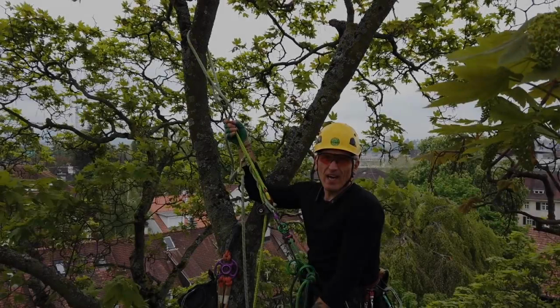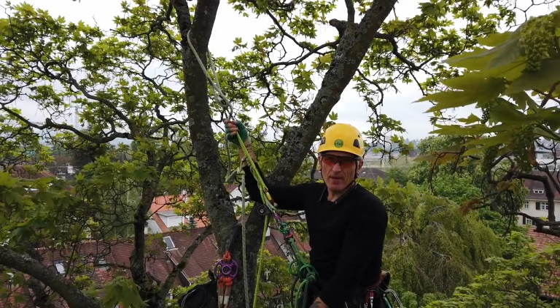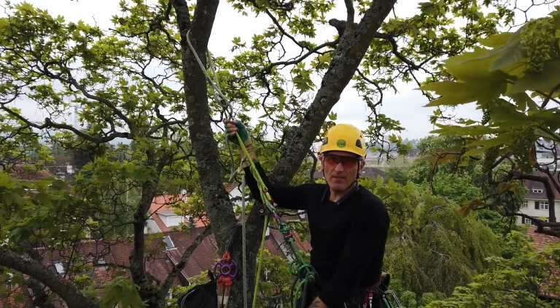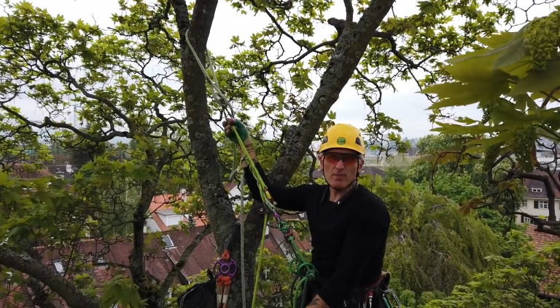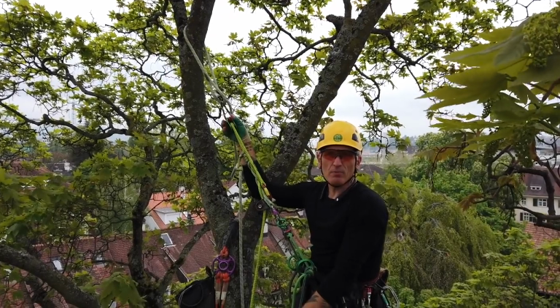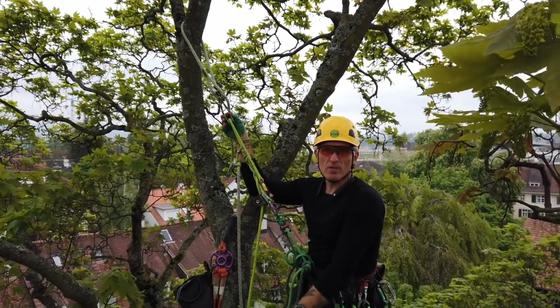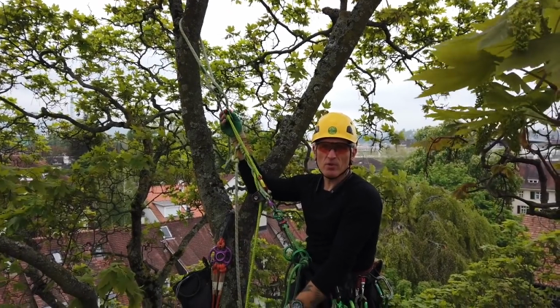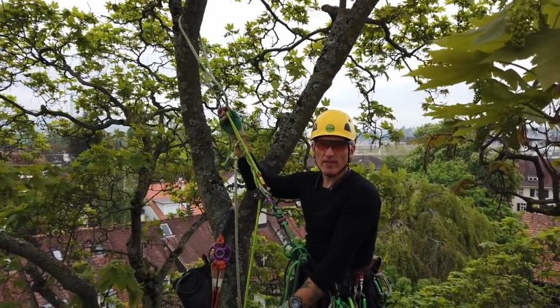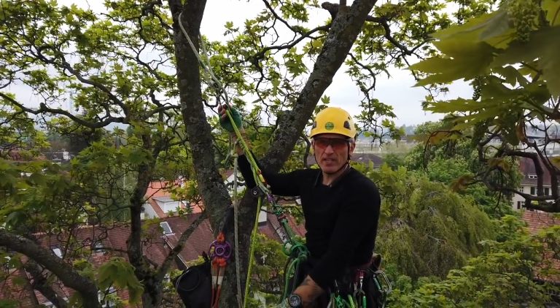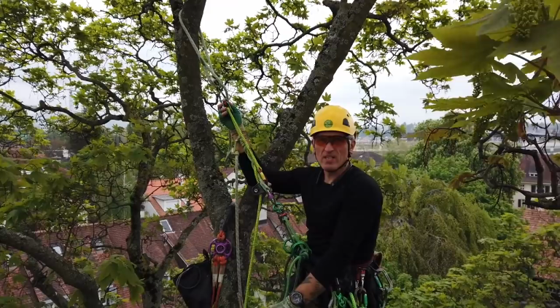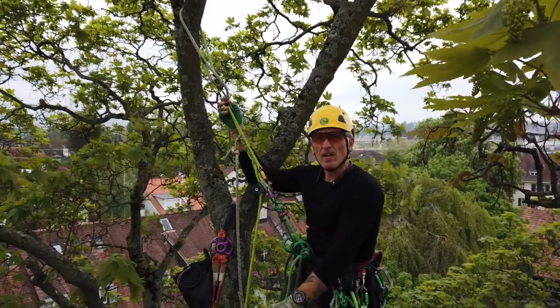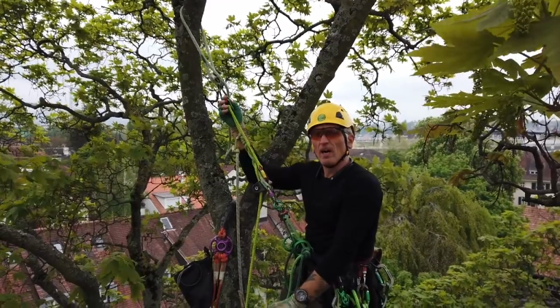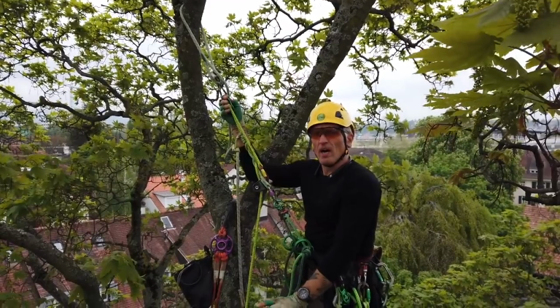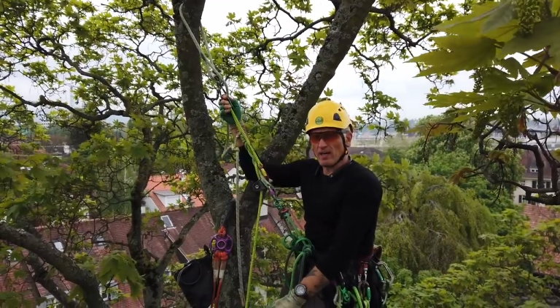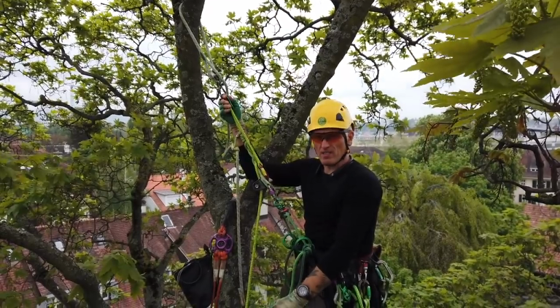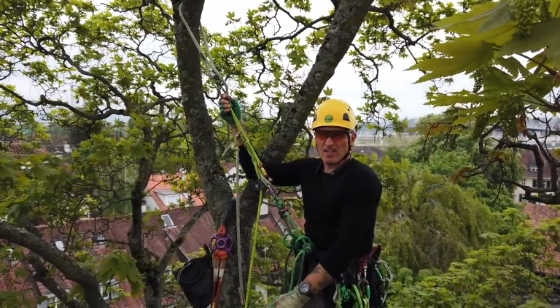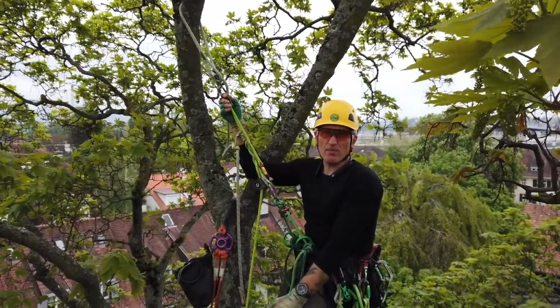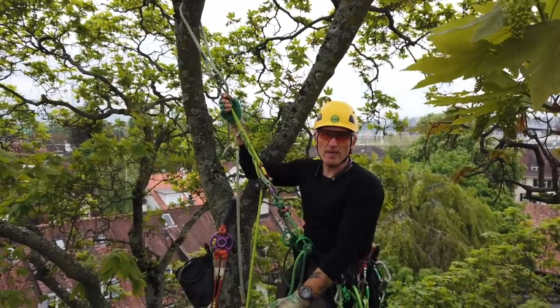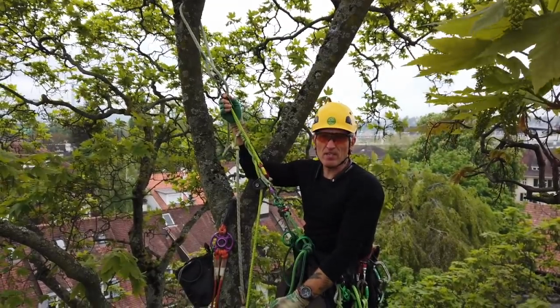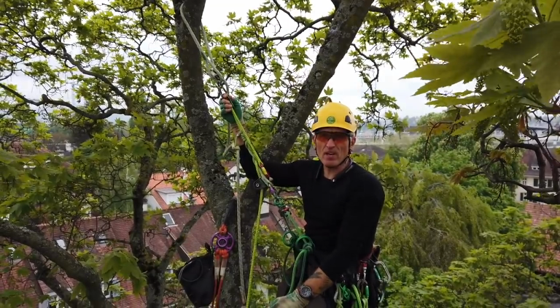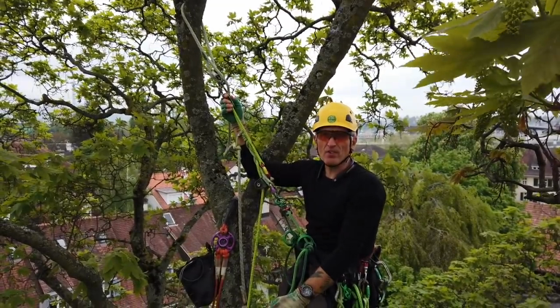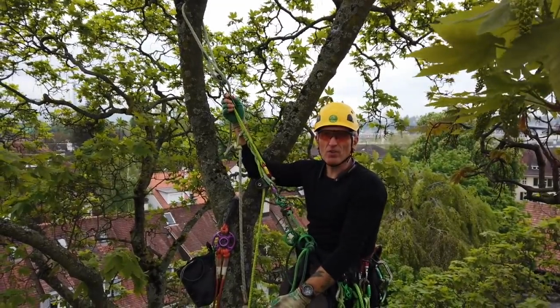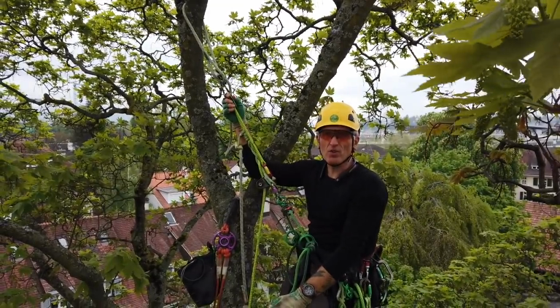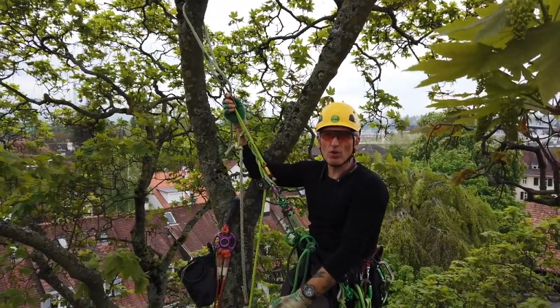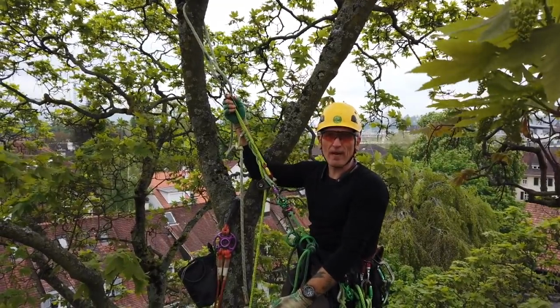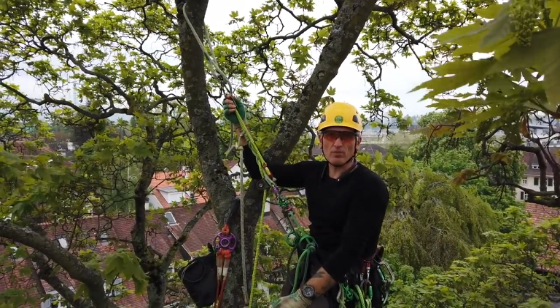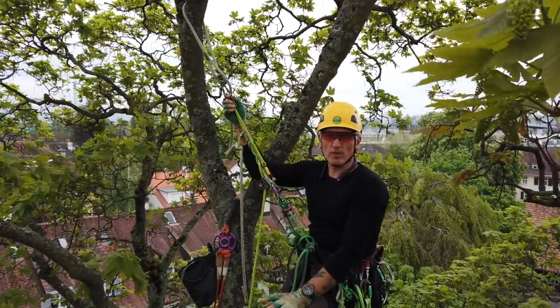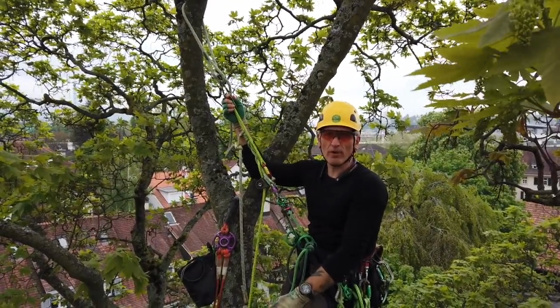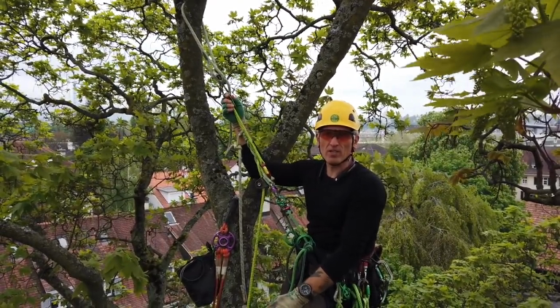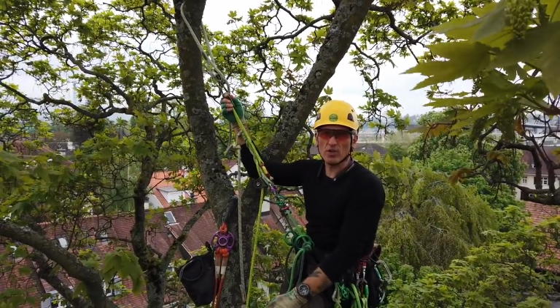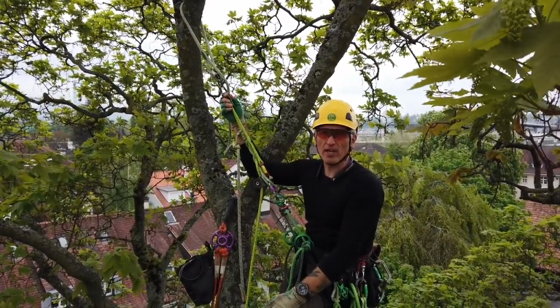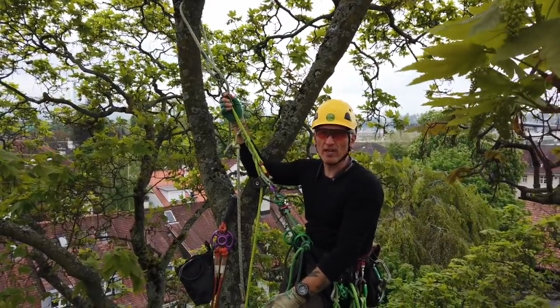Hey, my name is Mark Bridge with Tremagineers. I'd like to take a couple minutes this afternoon to talk about redirects and tree care.